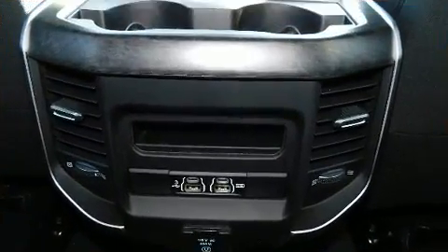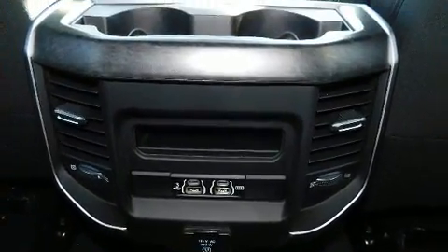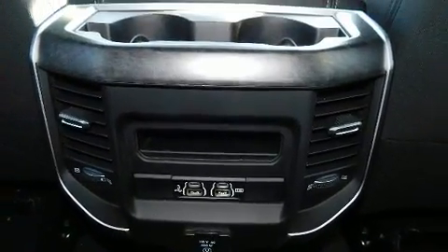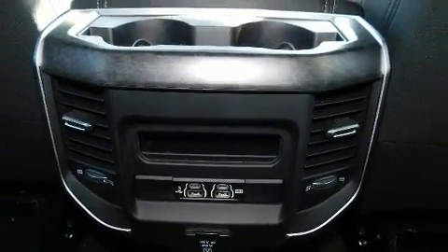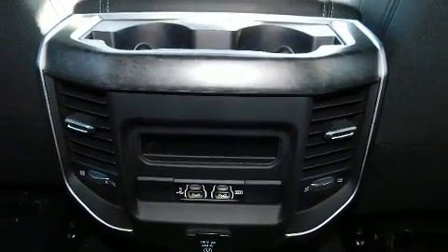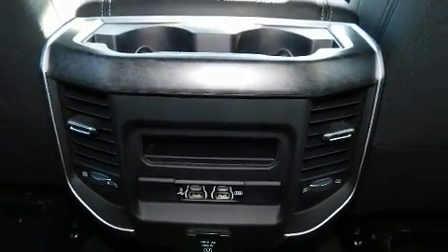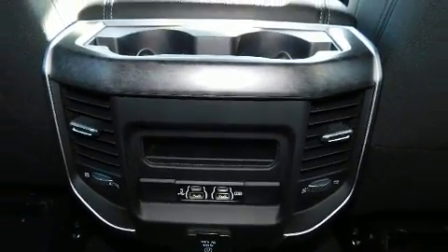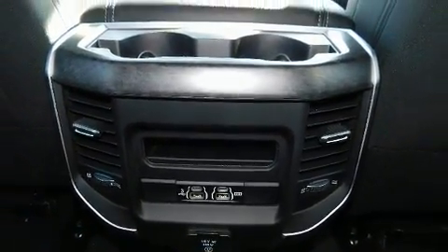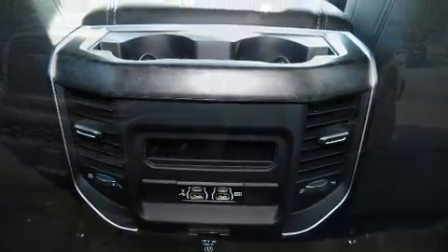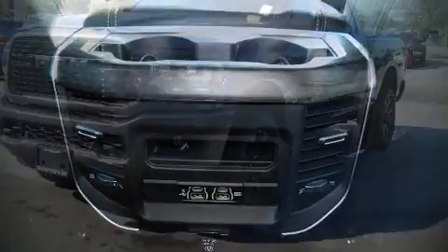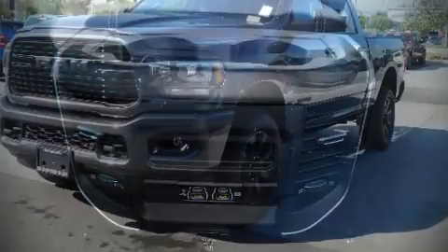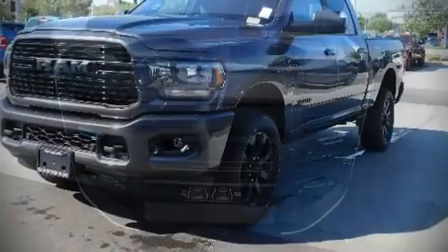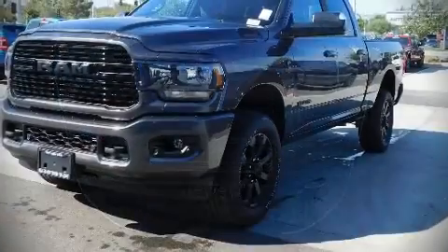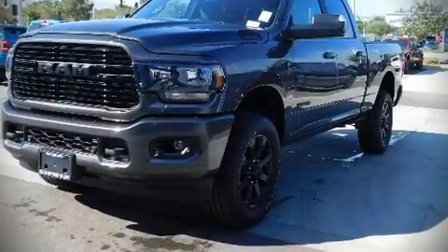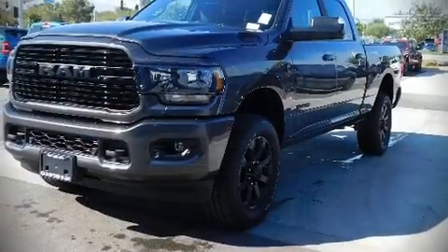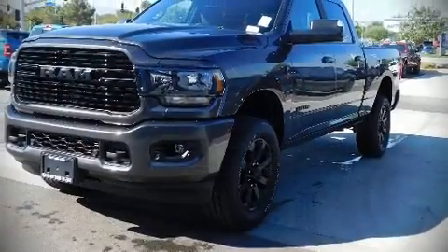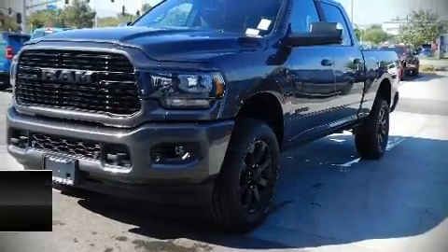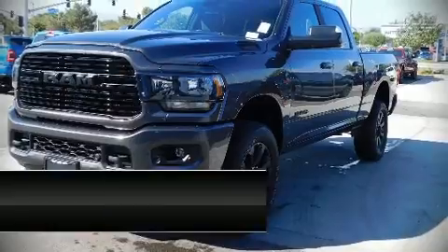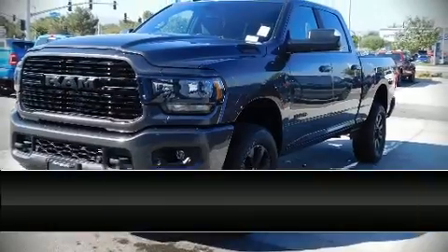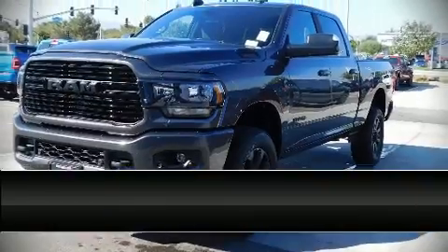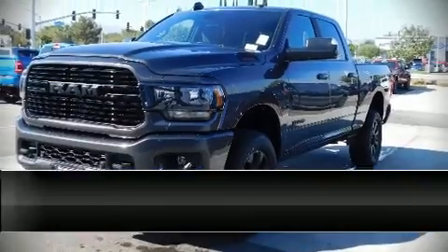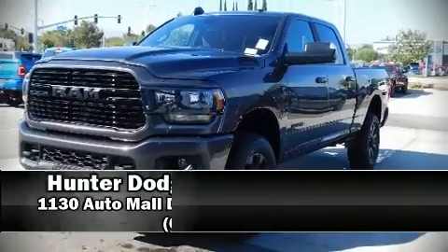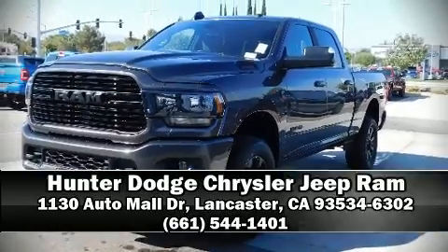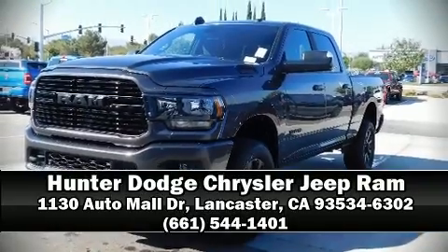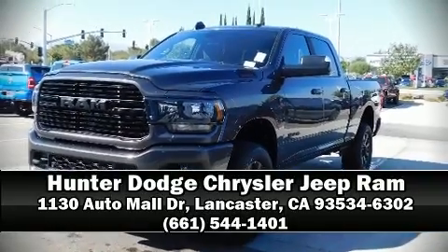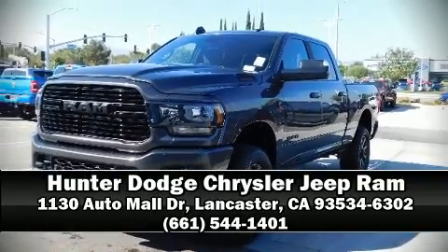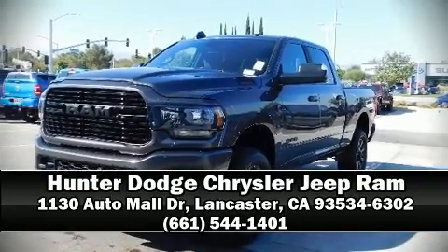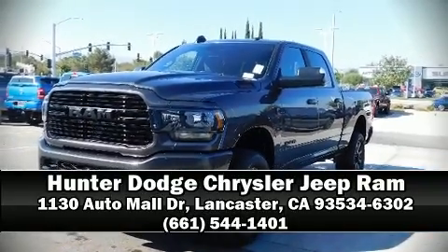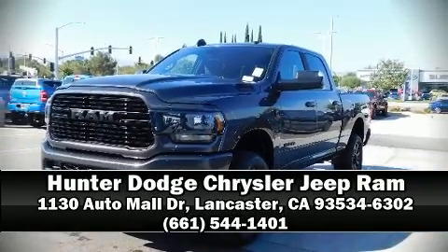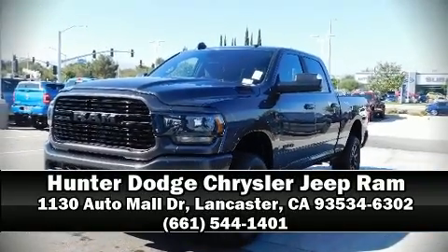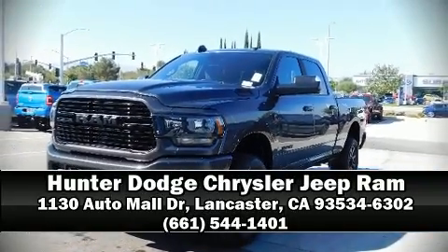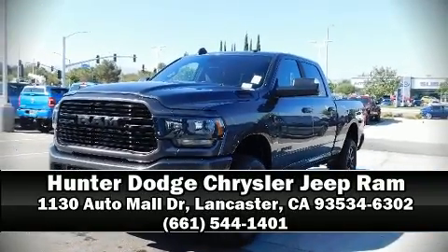We have a skilled and knowledgeable sales staff with many years of experience satisfying our customers' needs. Please don't hesitate to give us a call.